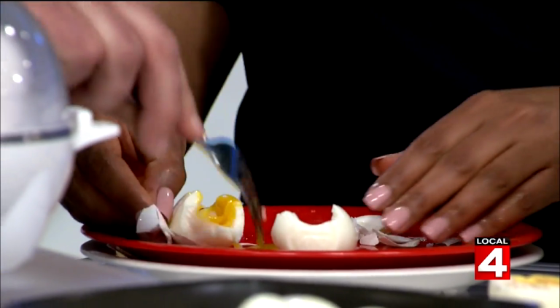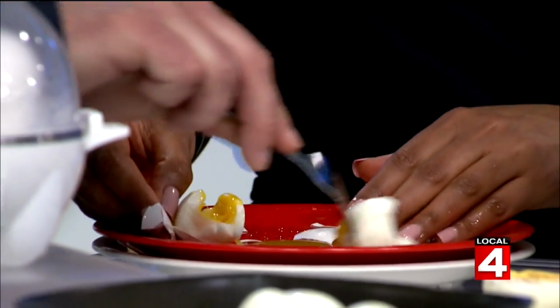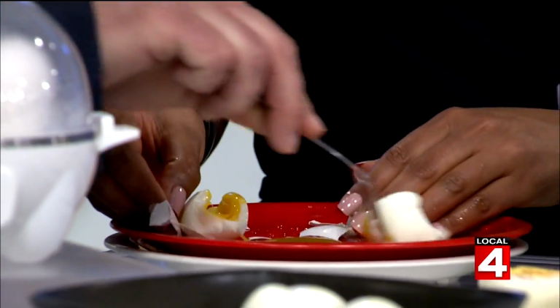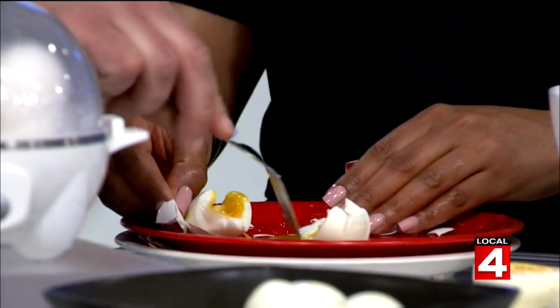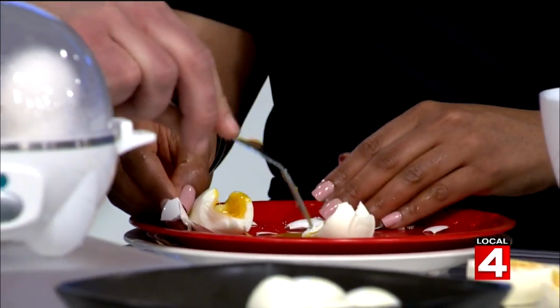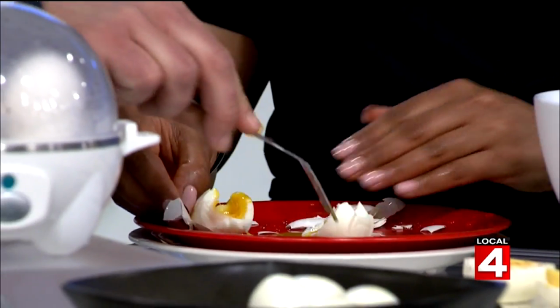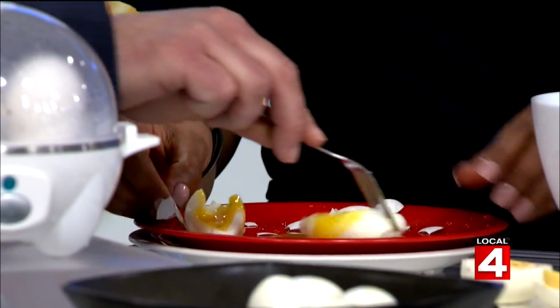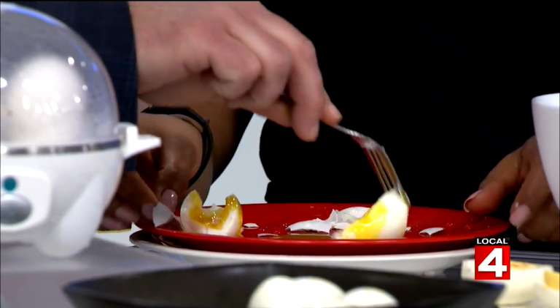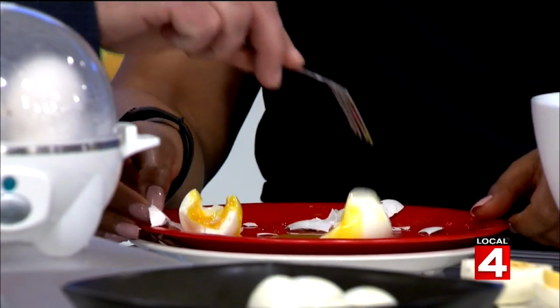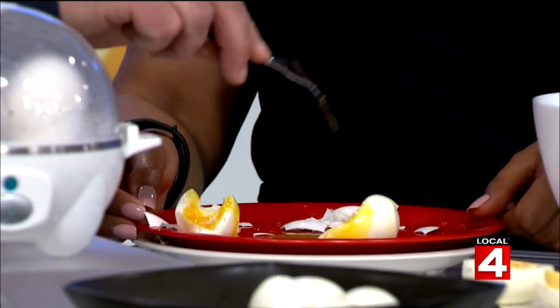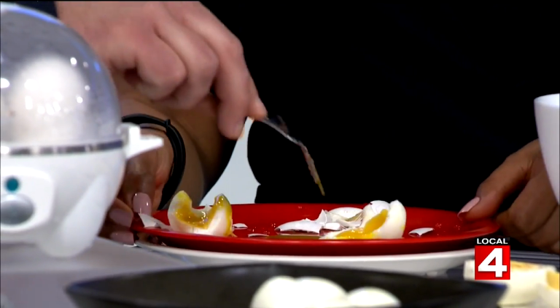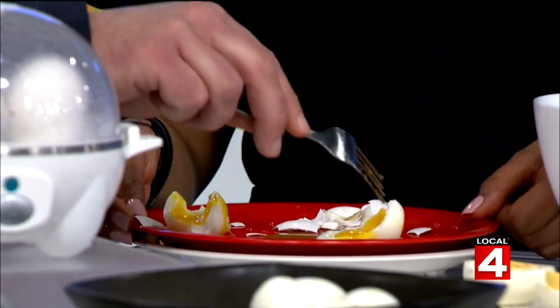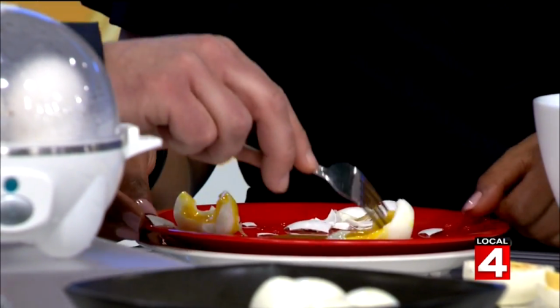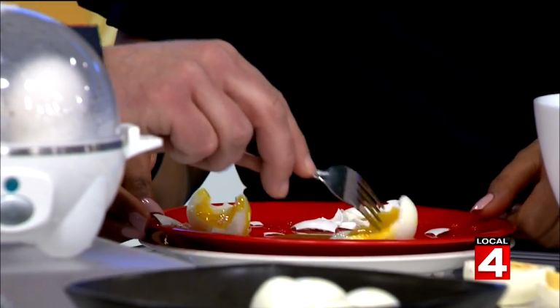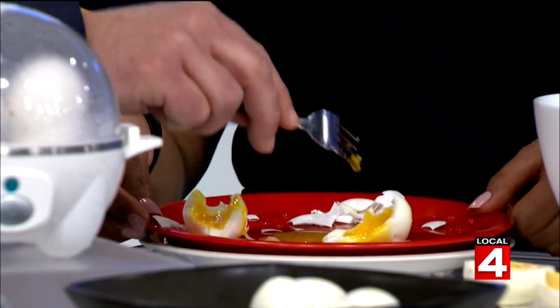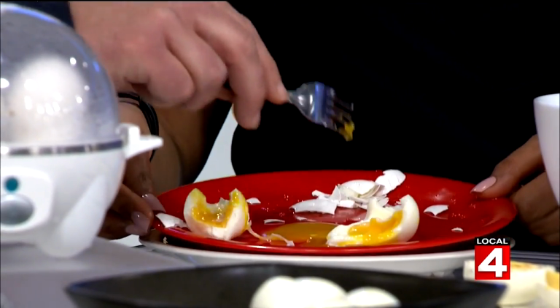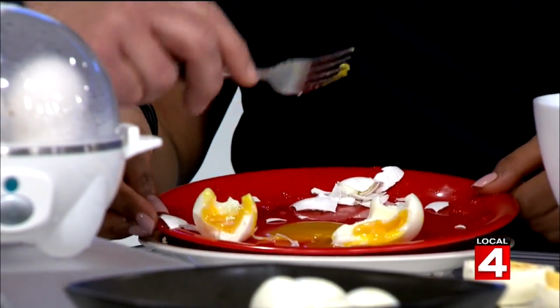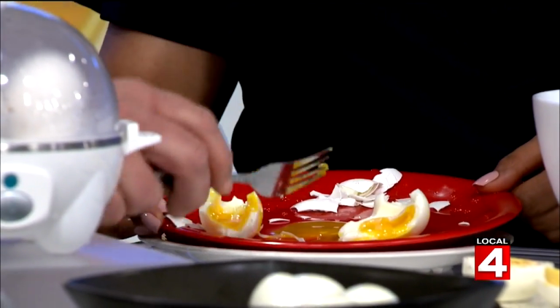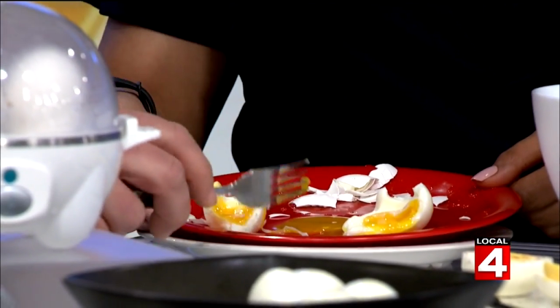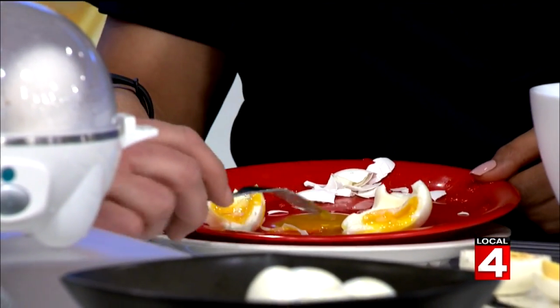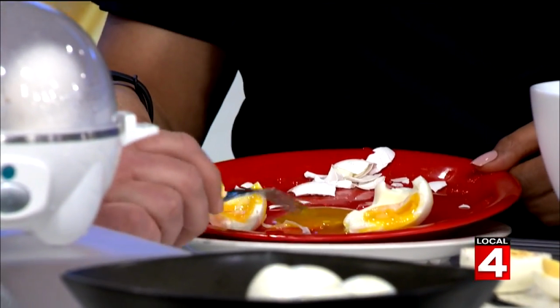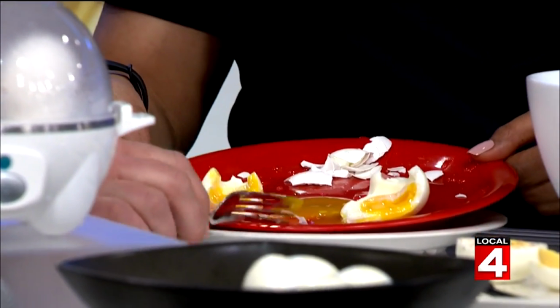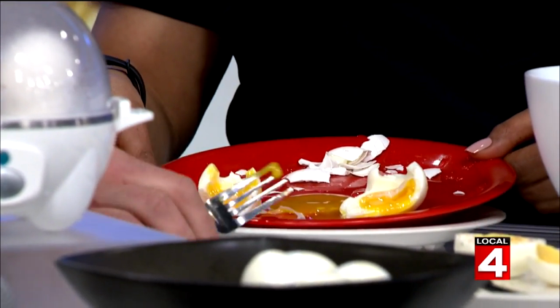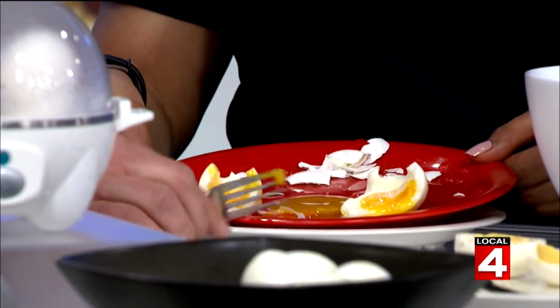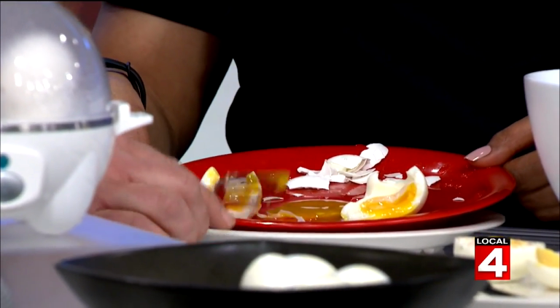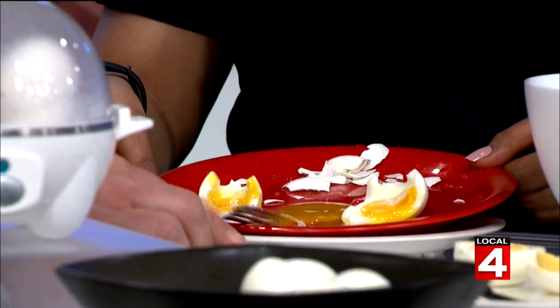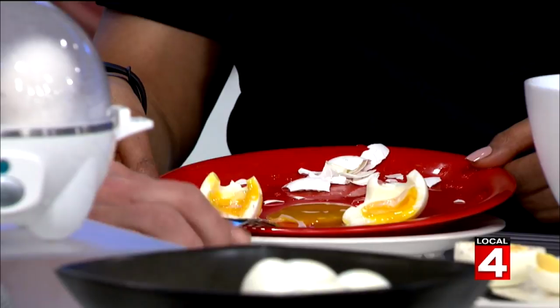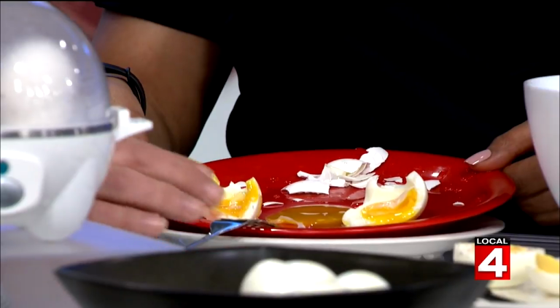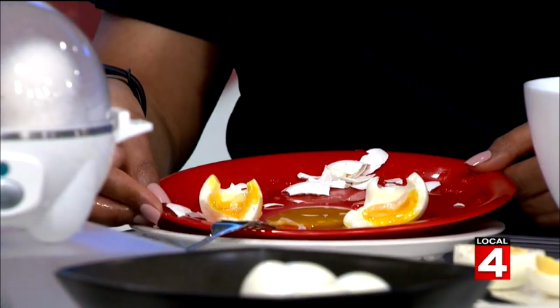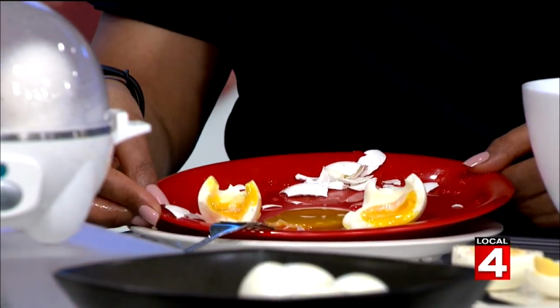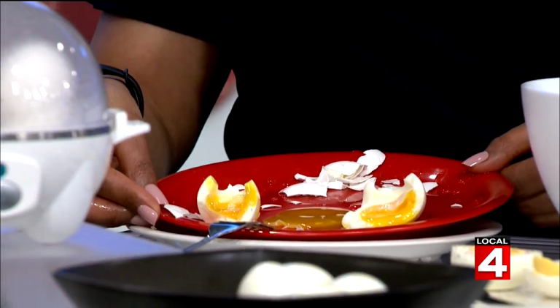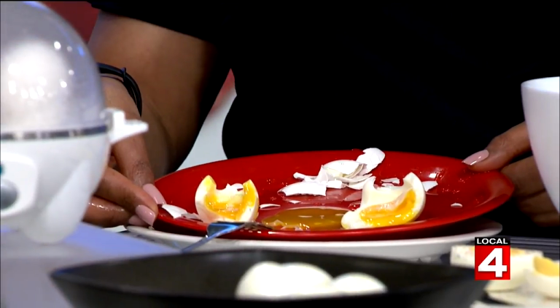Boom! Soft-boiled egg. Perfect. Minus the shells when done at home and you have enough time.